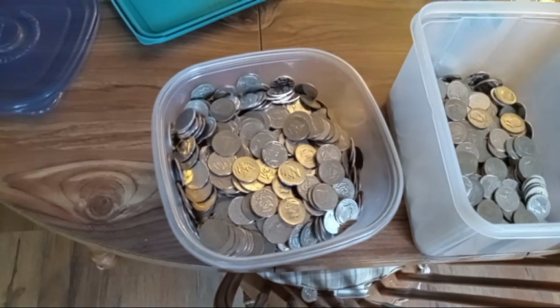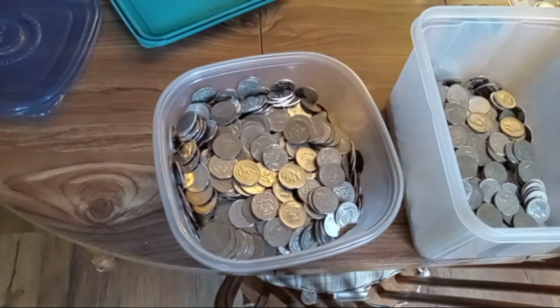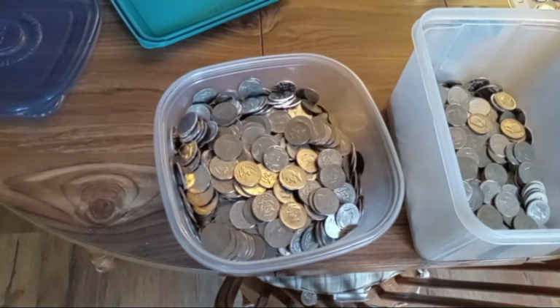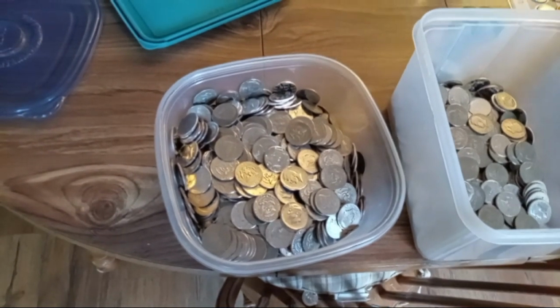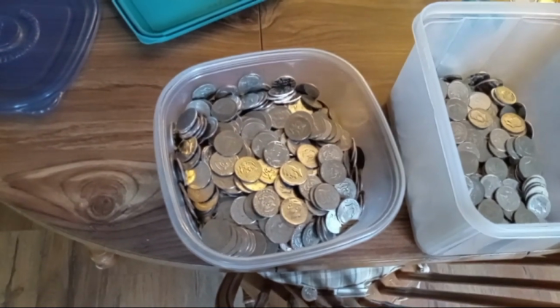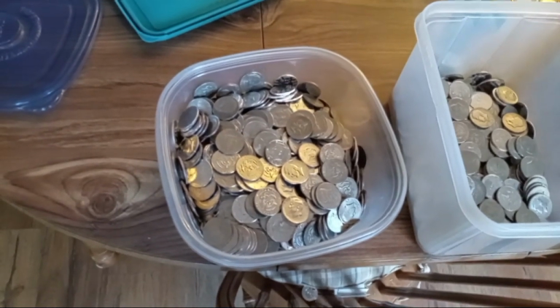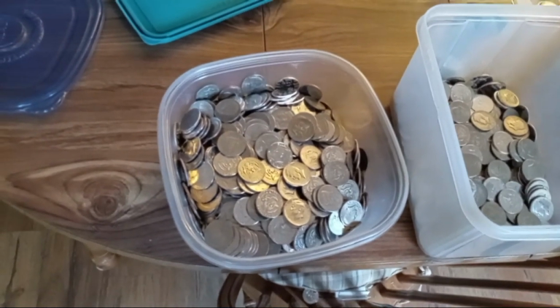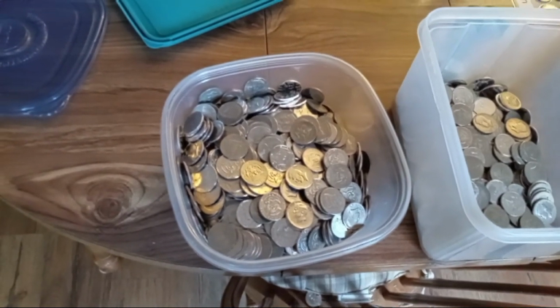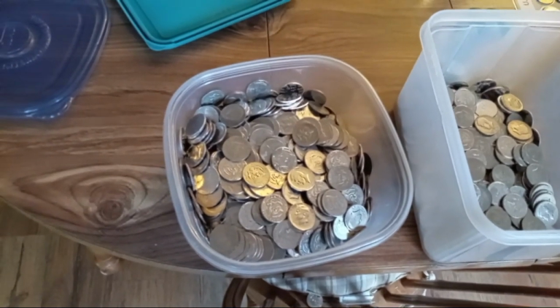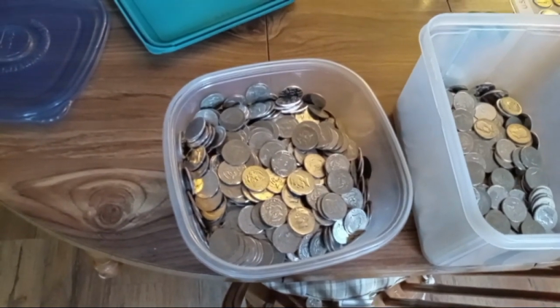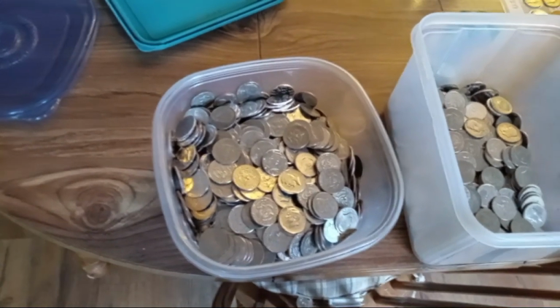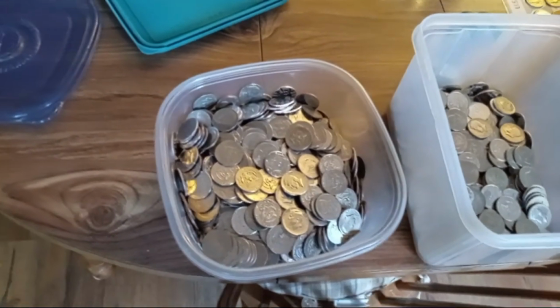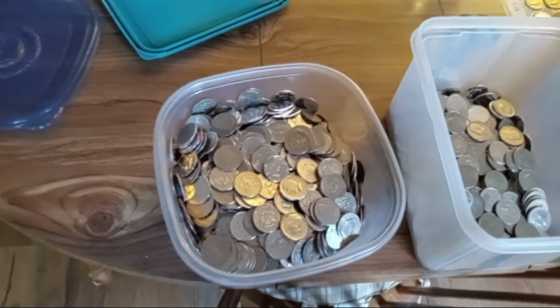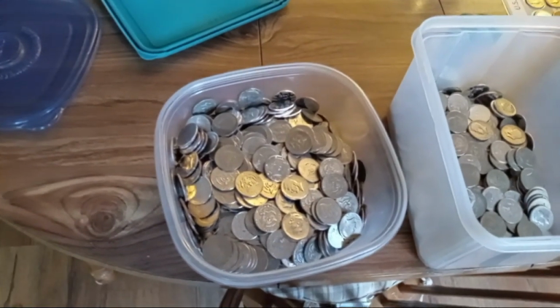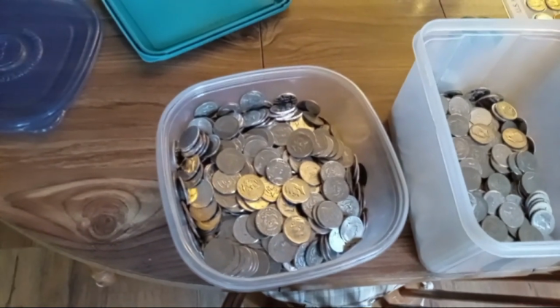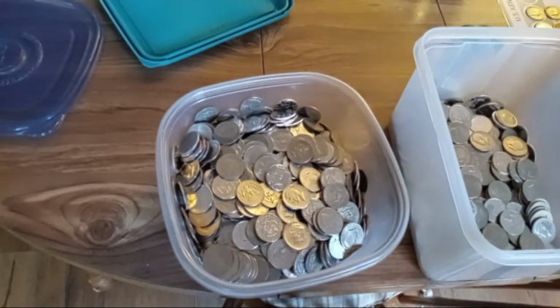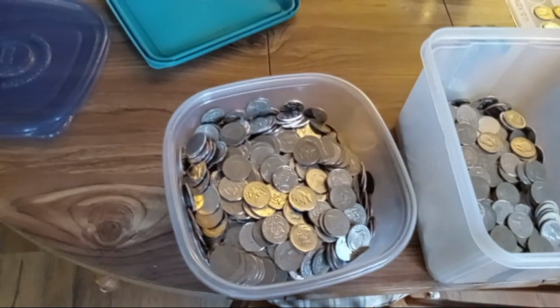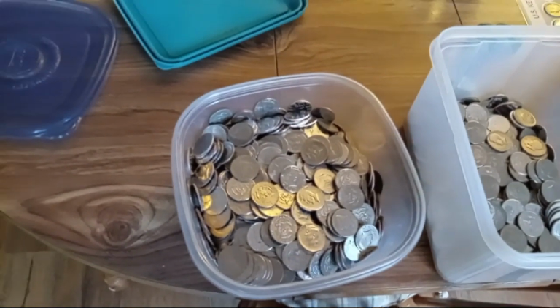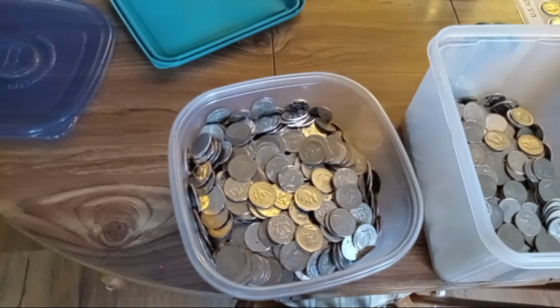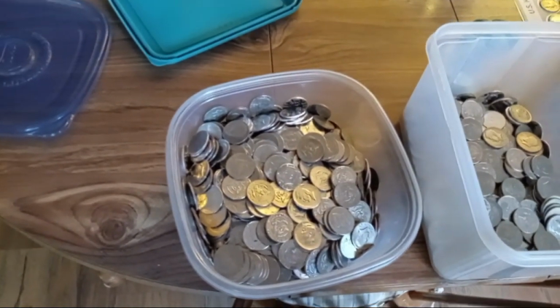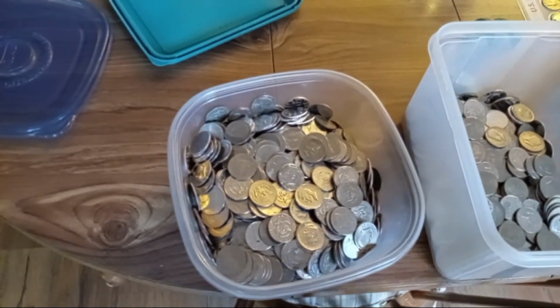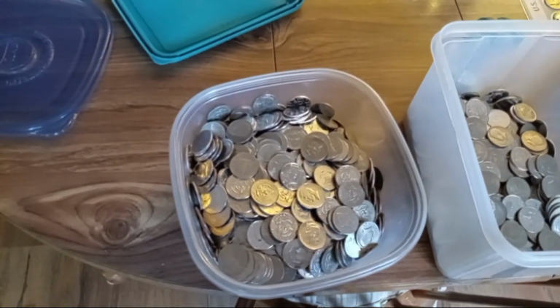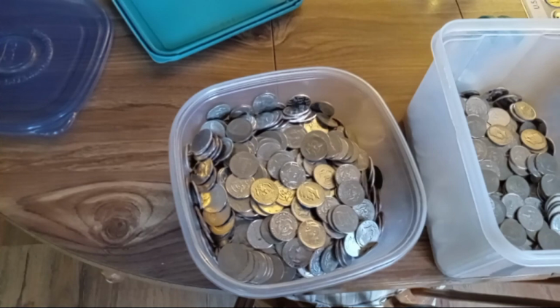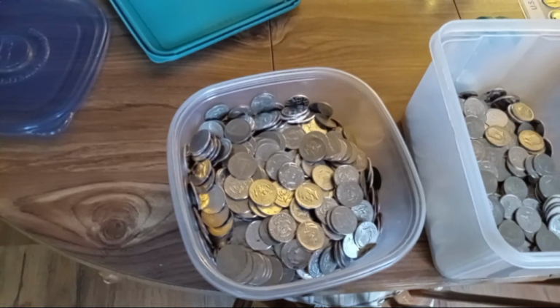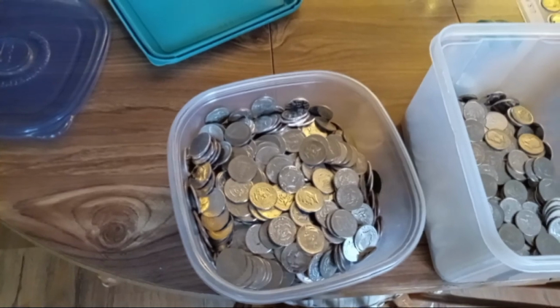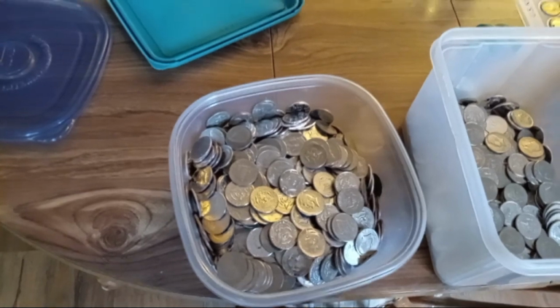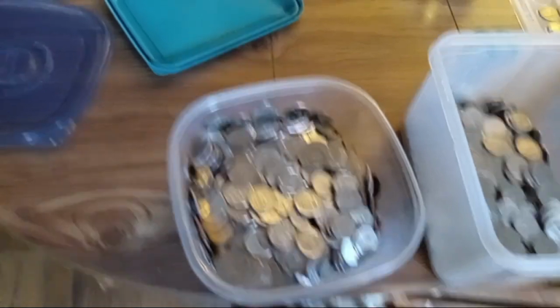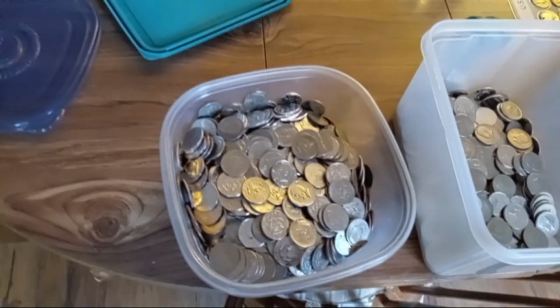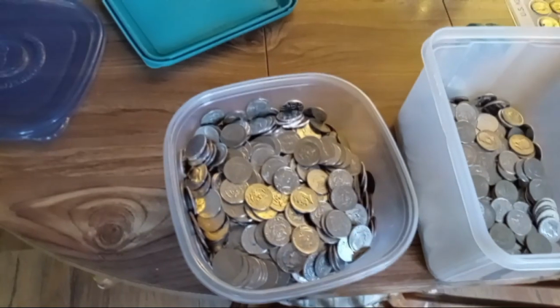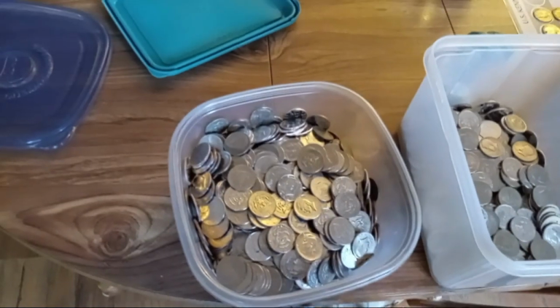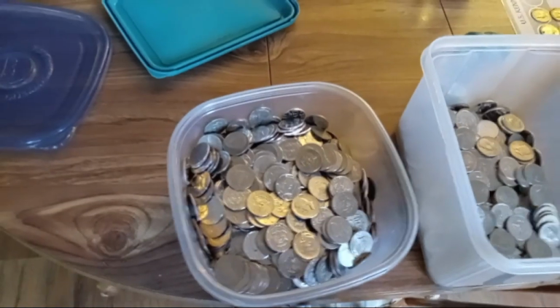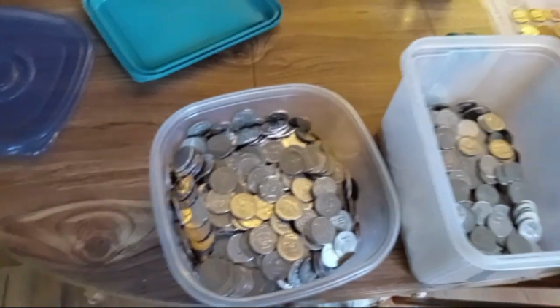Hey YouTube, what's going on? This is Liberty Coins coming at you again on Saturday, December 10th, 2022.